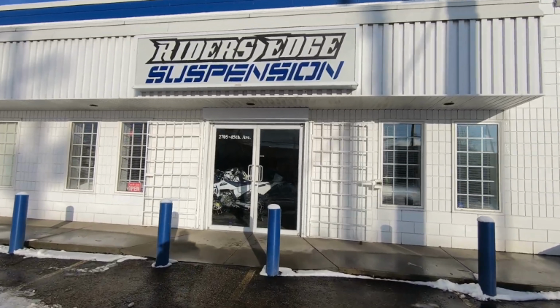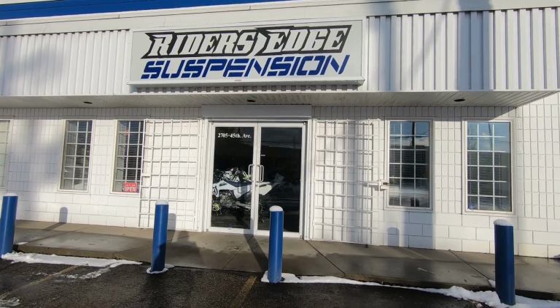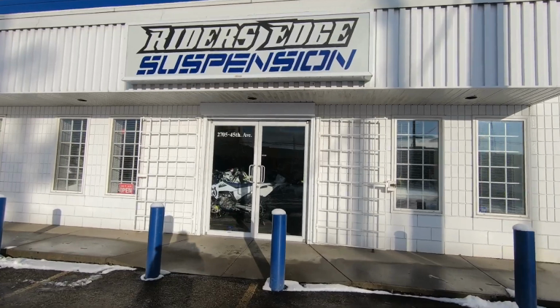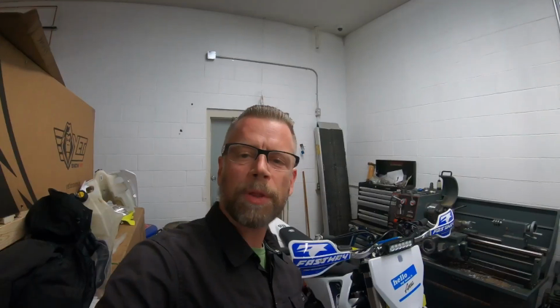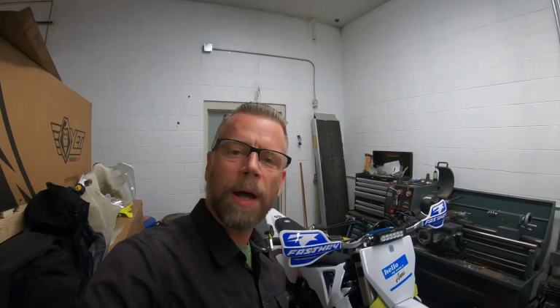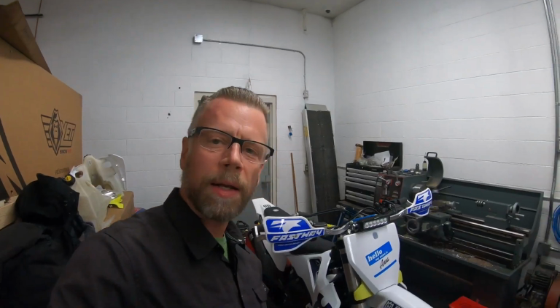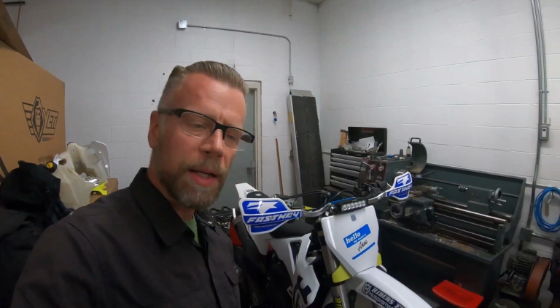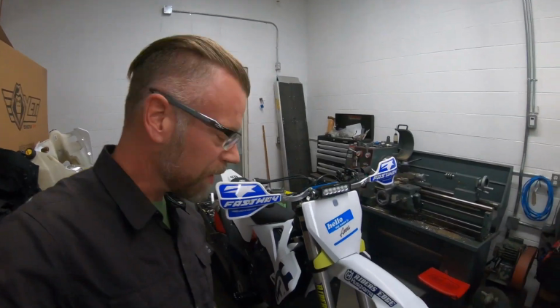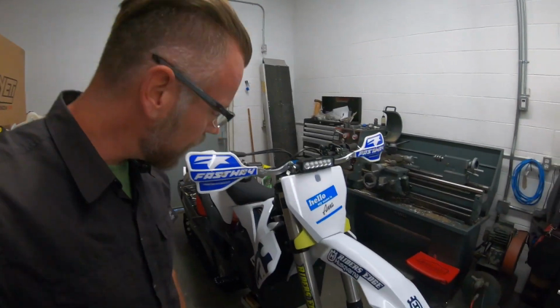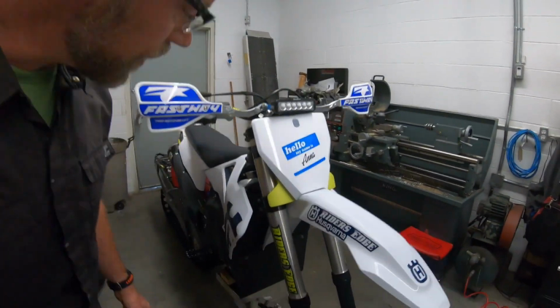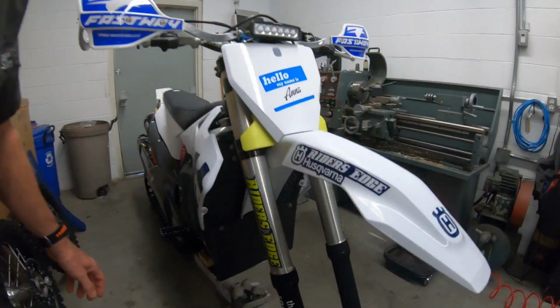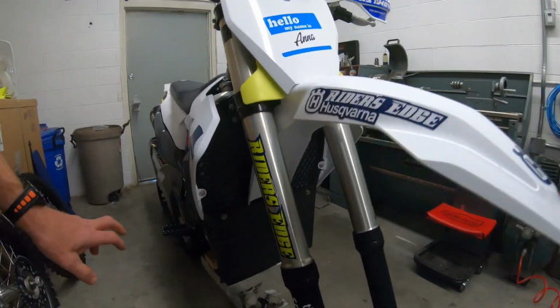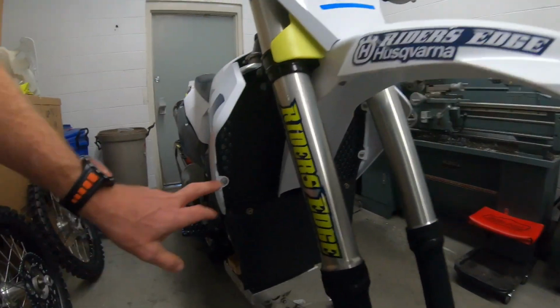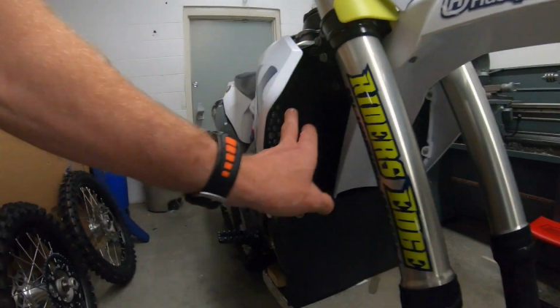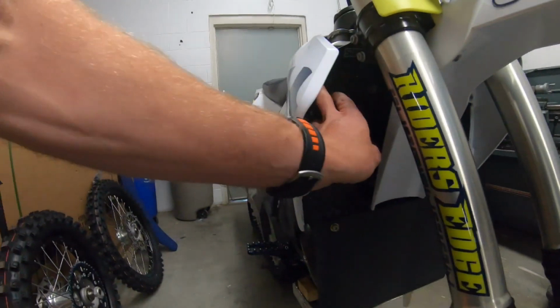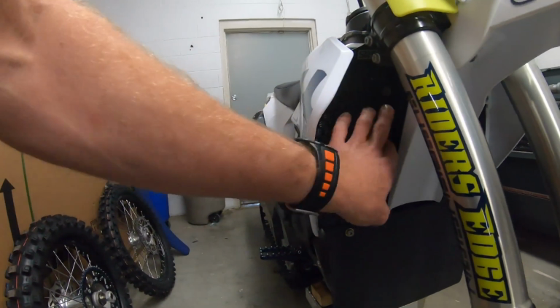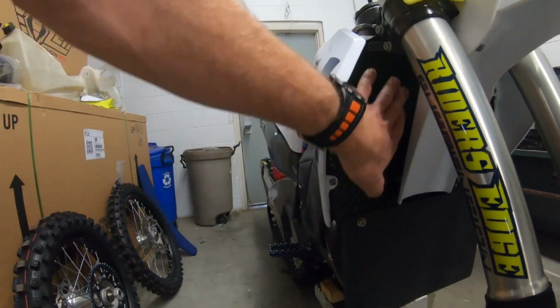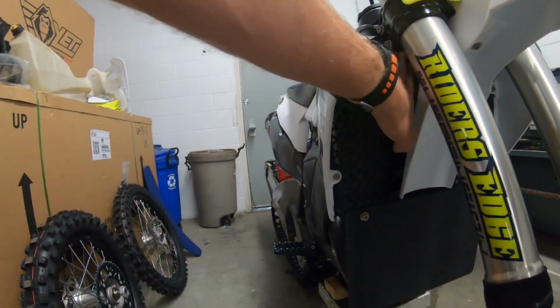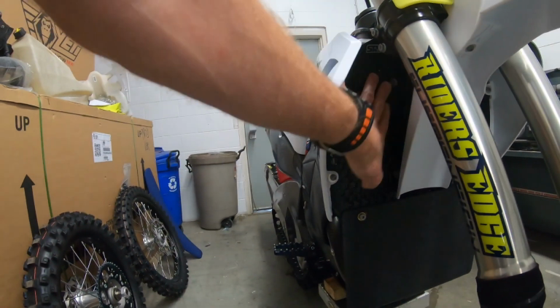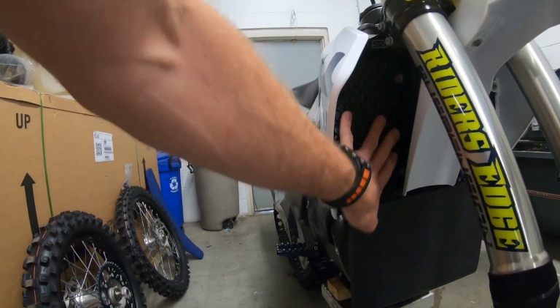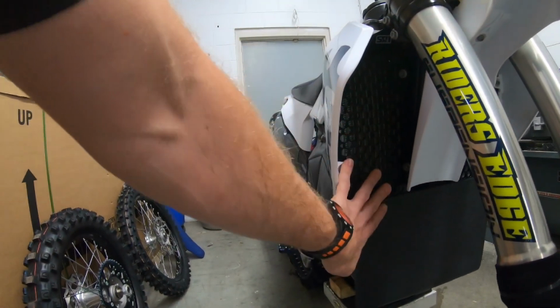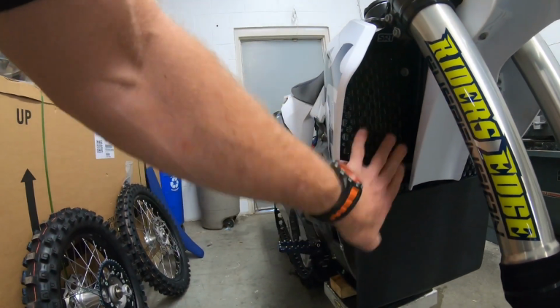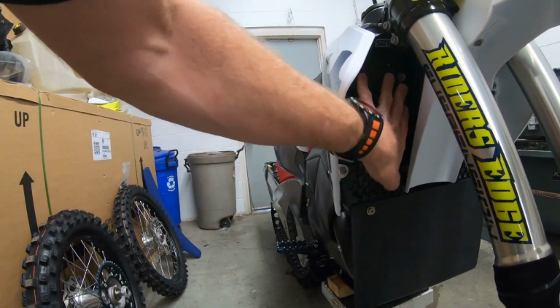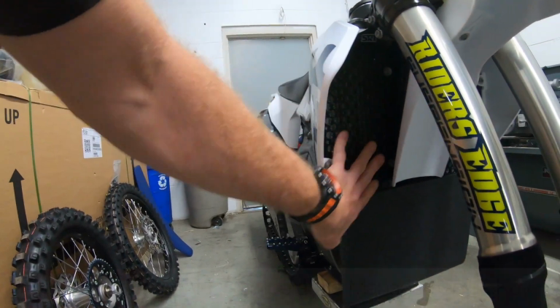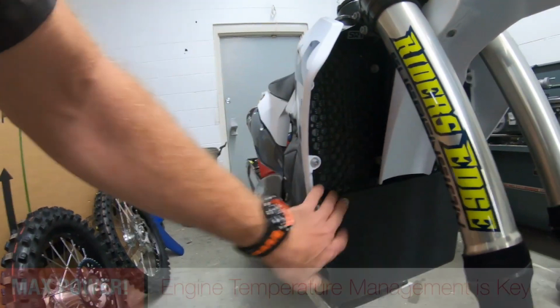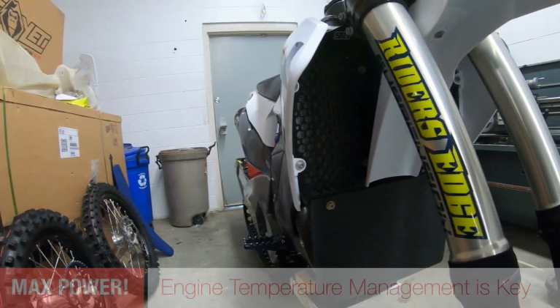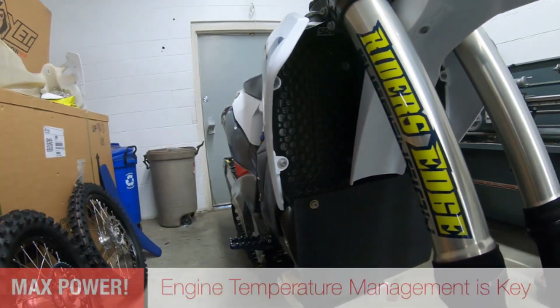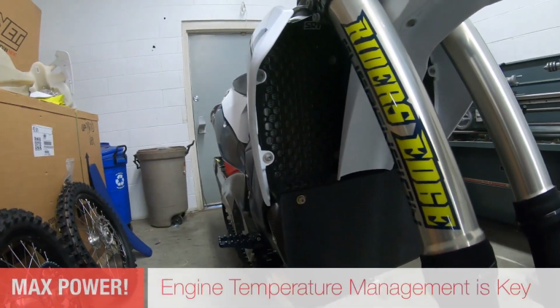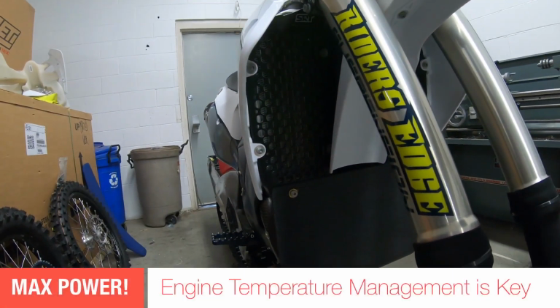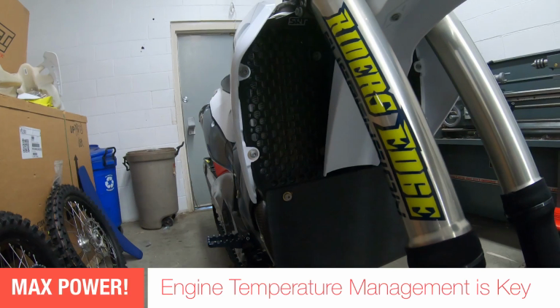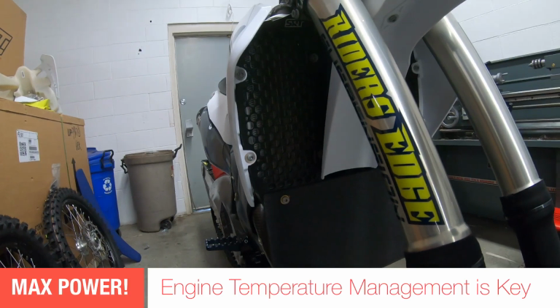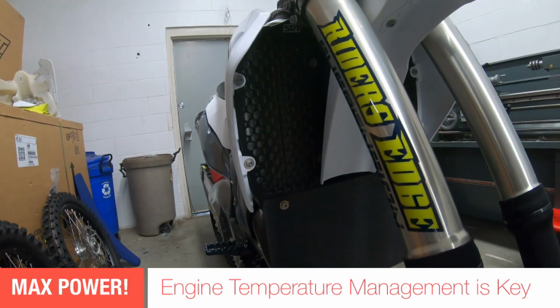There's one more thing that Ana needs, and that is a guard for this radiator. It's going to be a vinyl piece that goes across the front — let's make that right now.